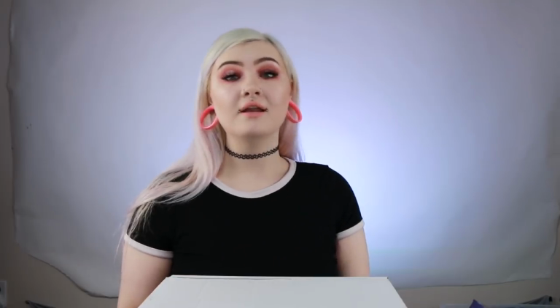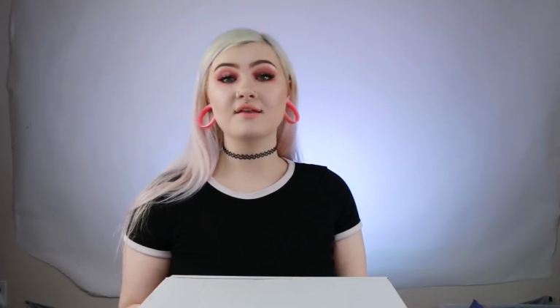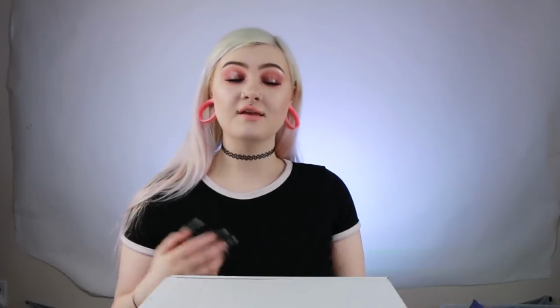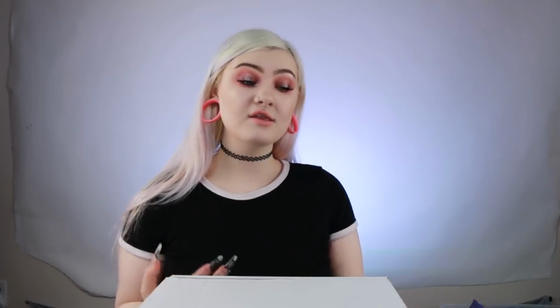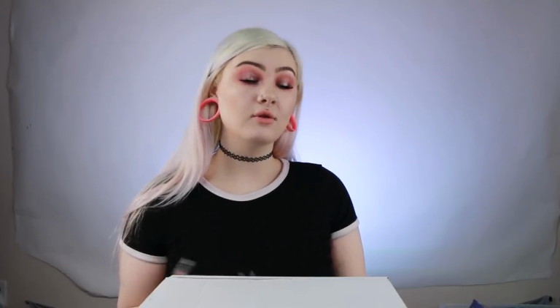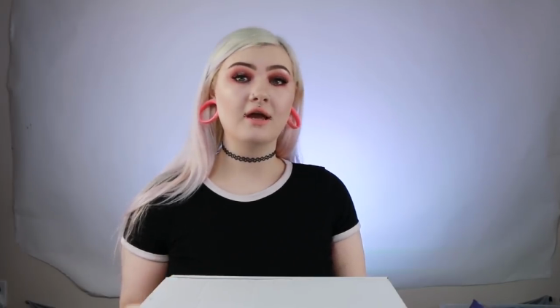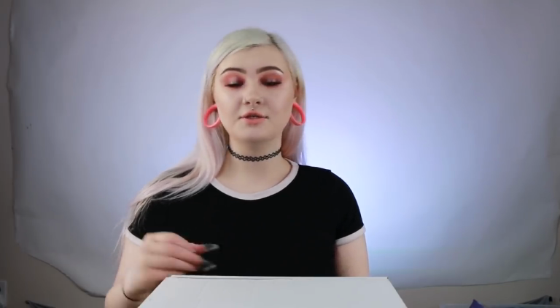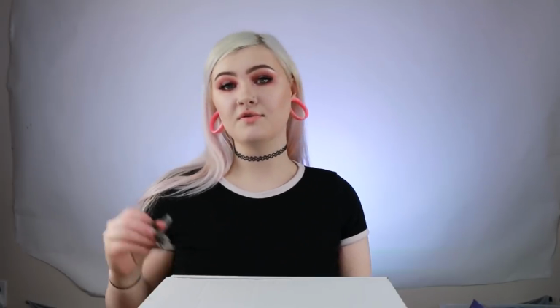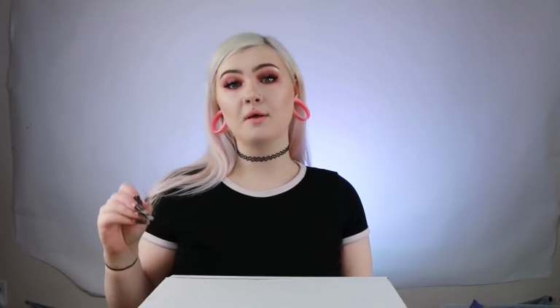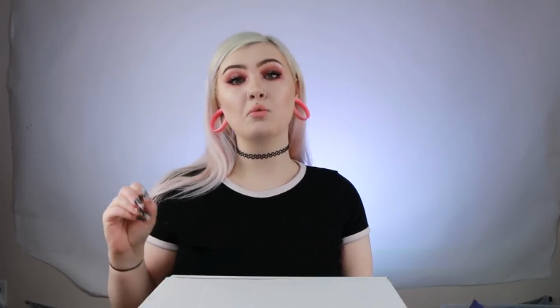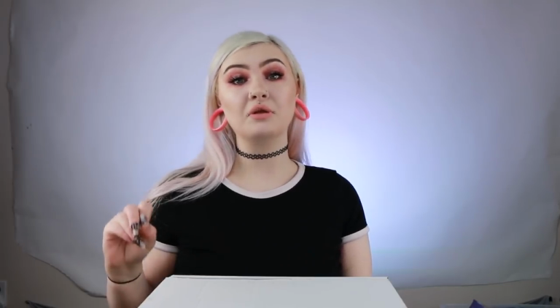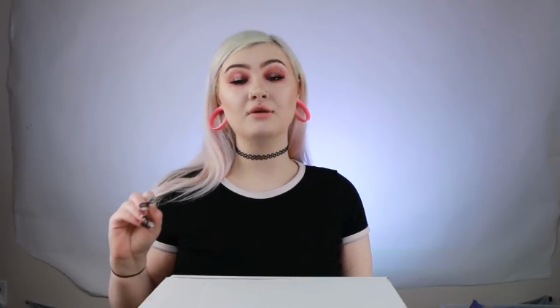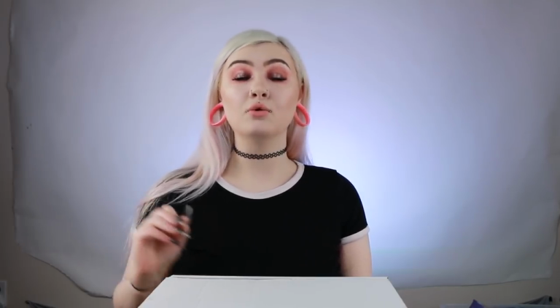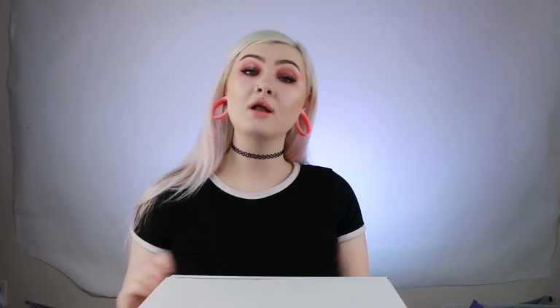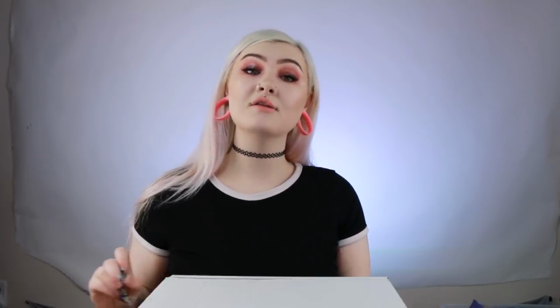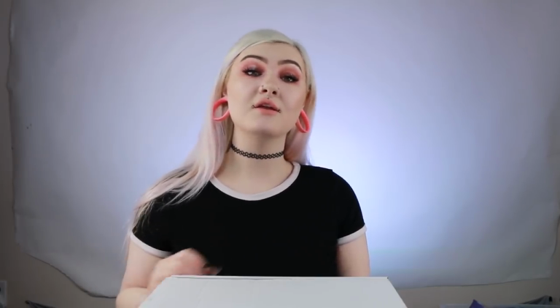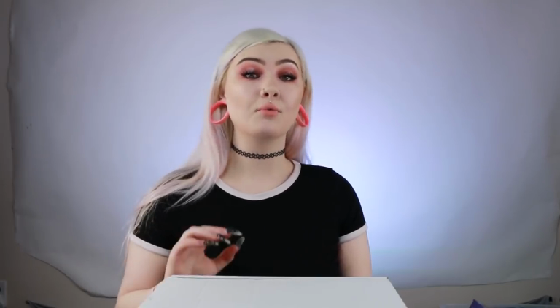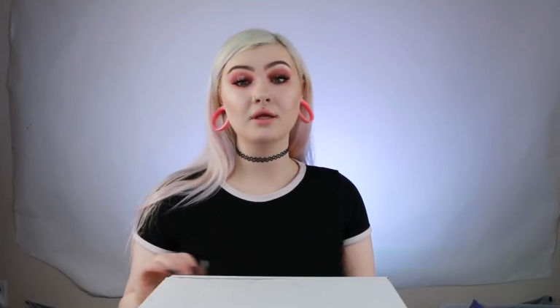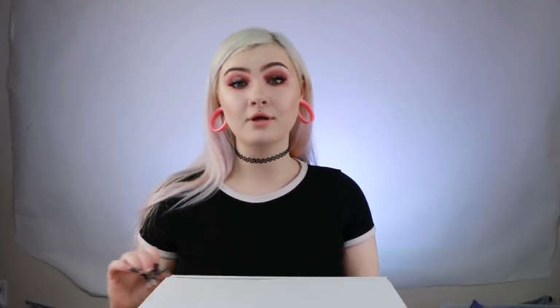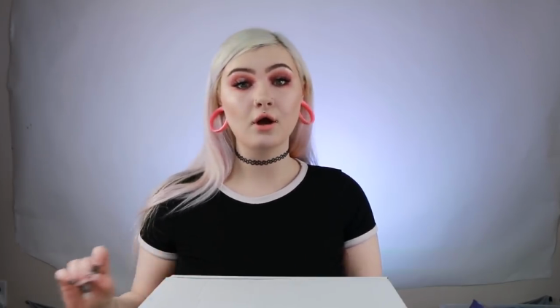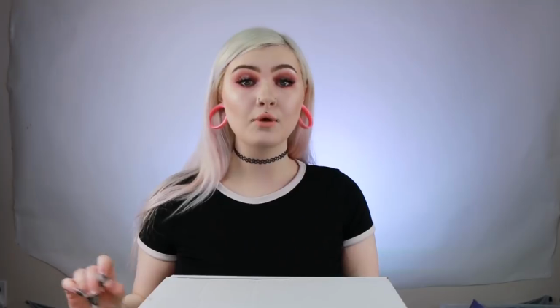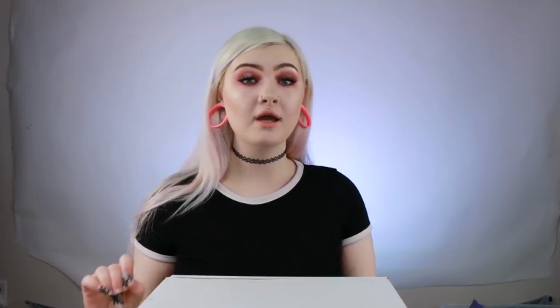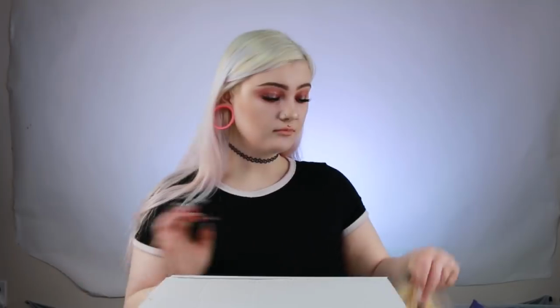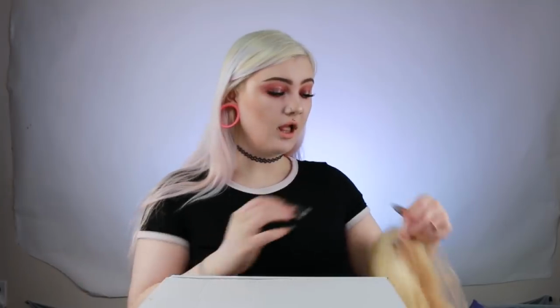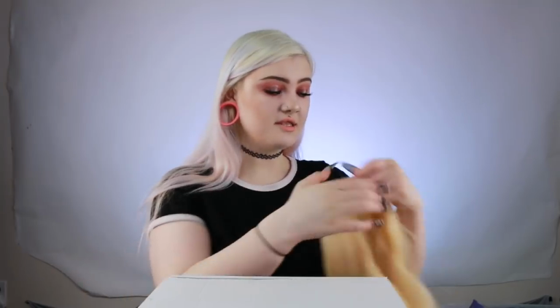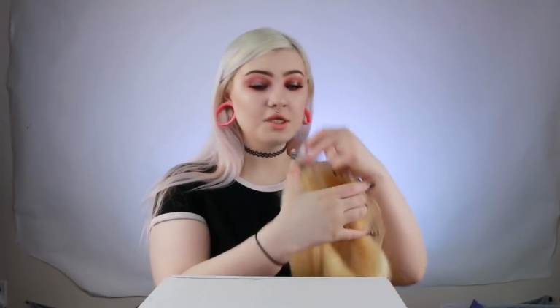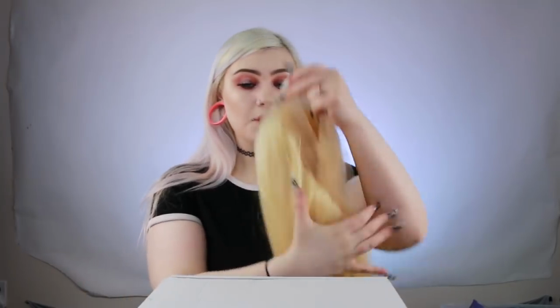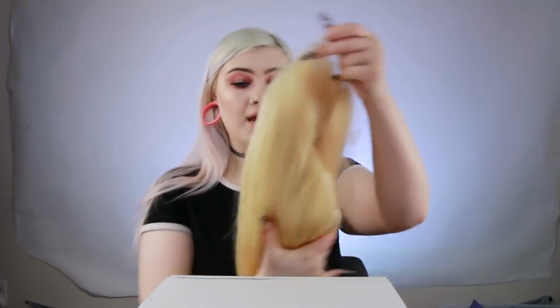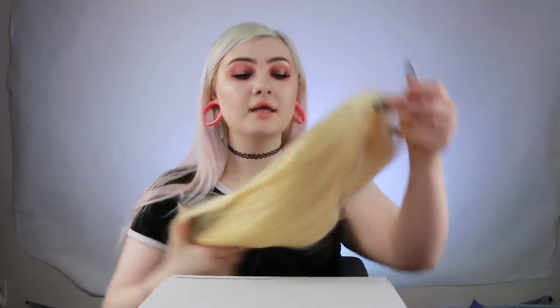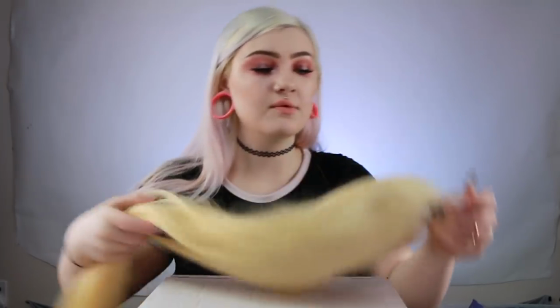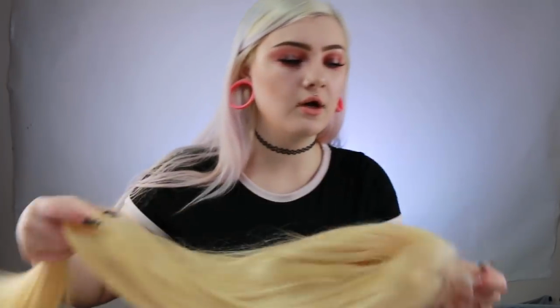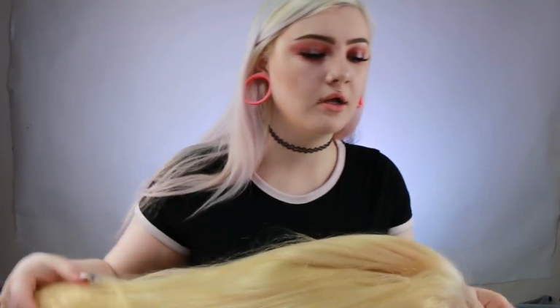And since the wig is so long, I can do some really cool colors and a really pretty ombre. Let's just try this wig on.